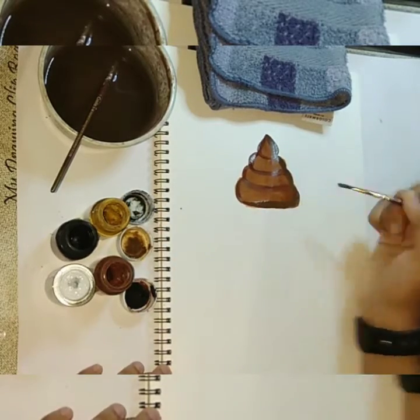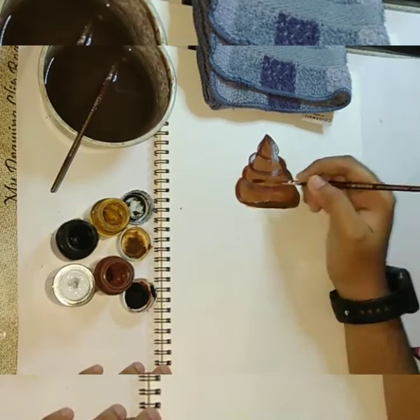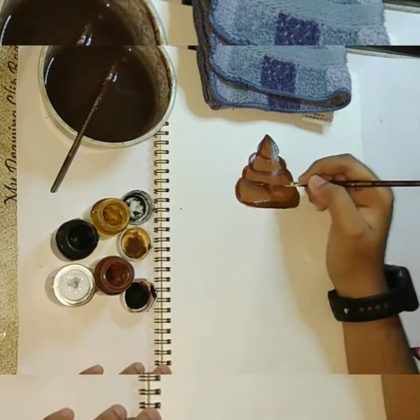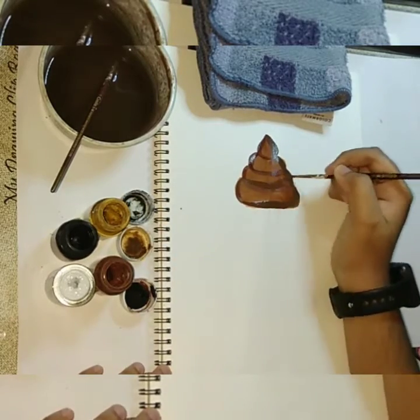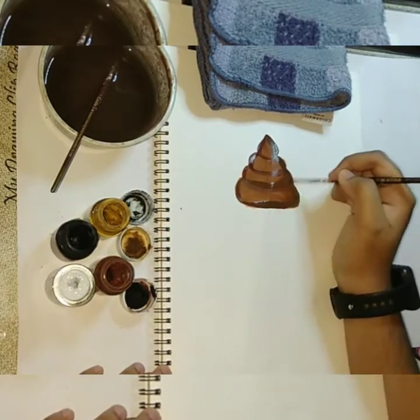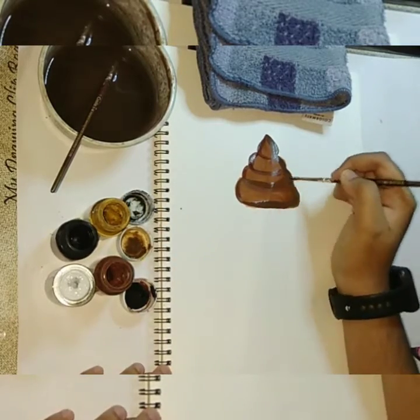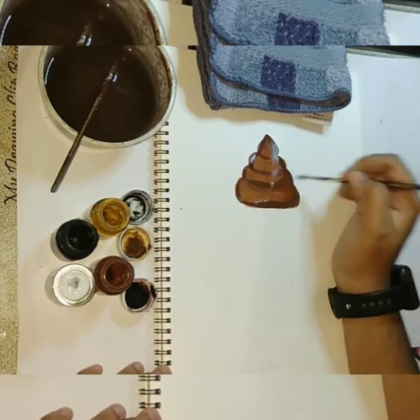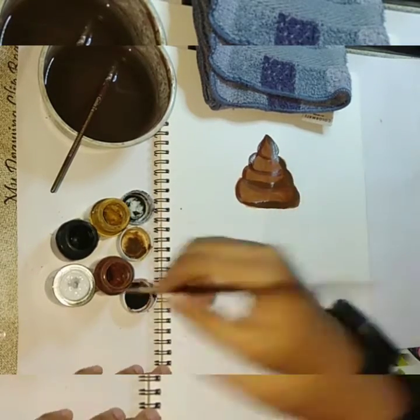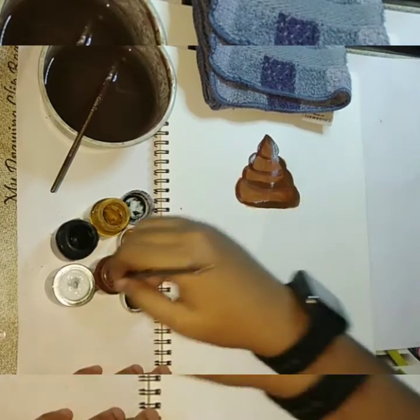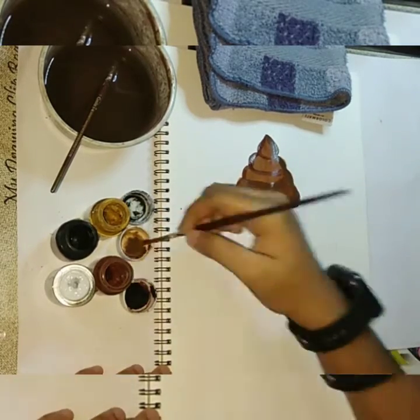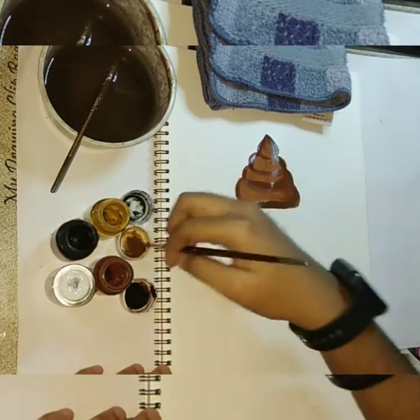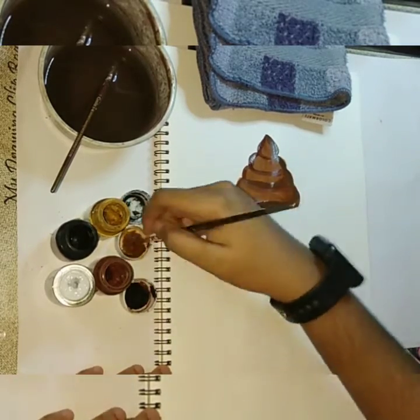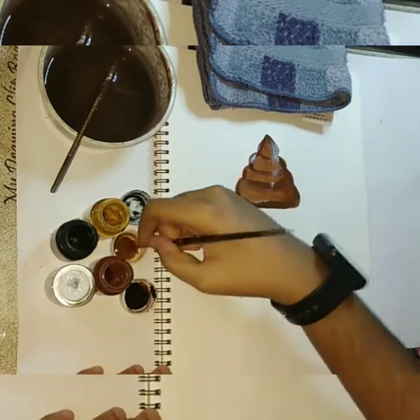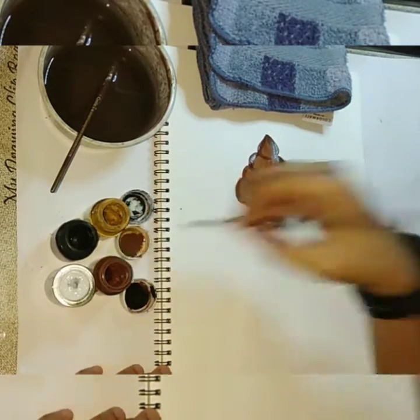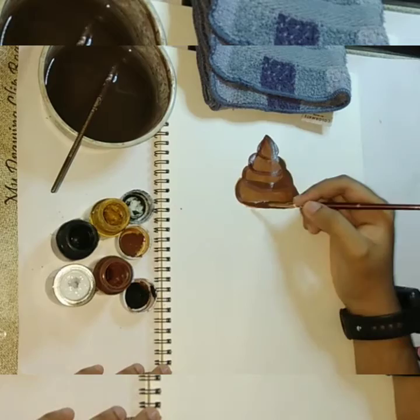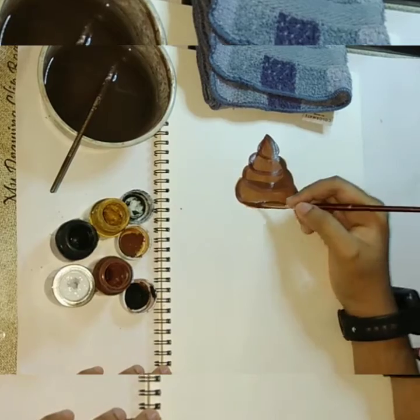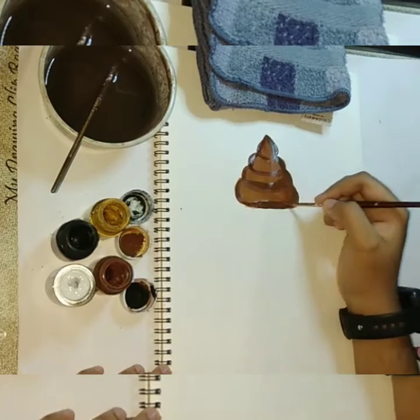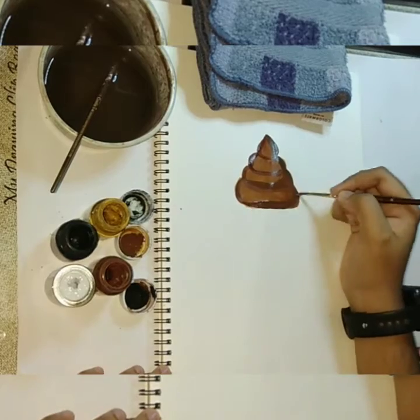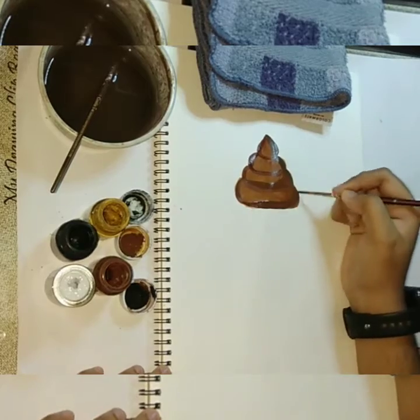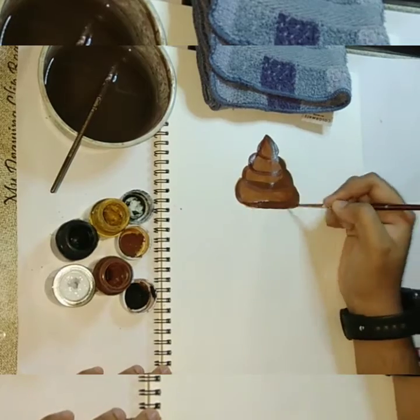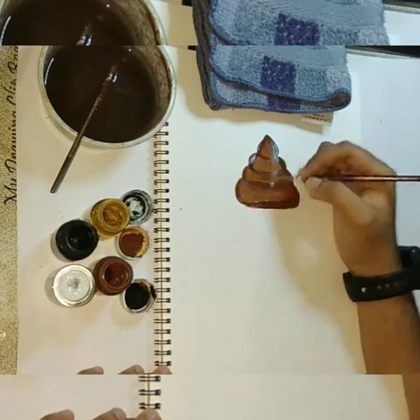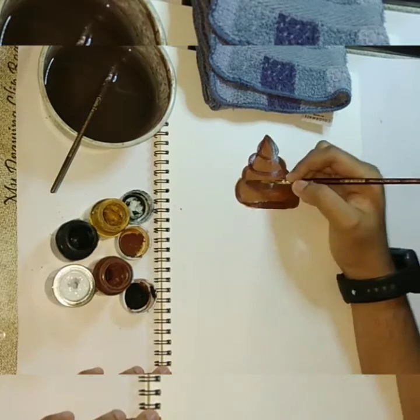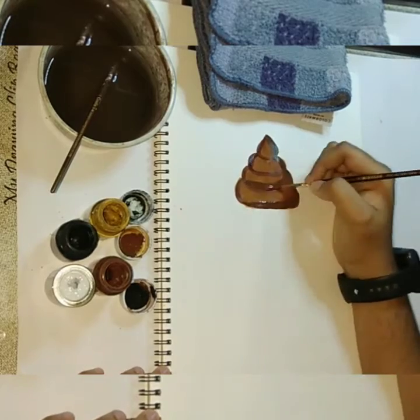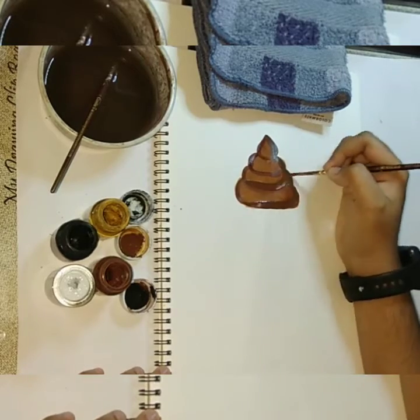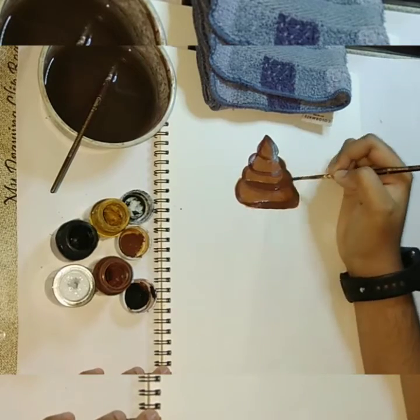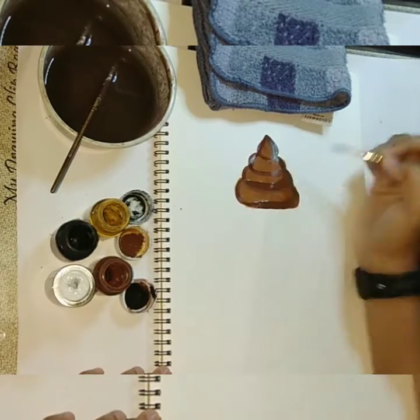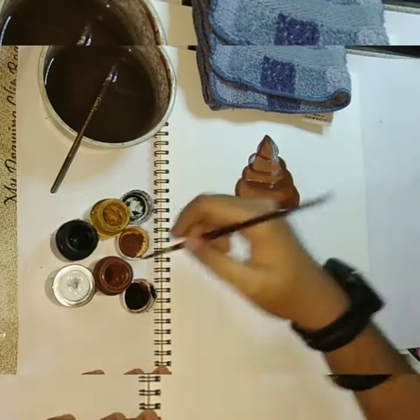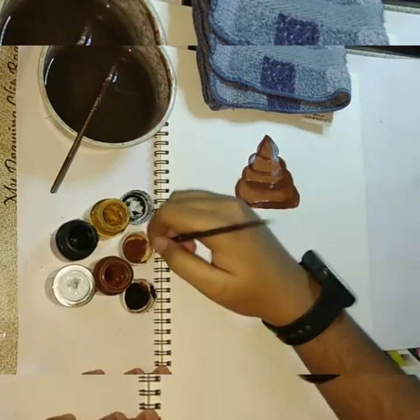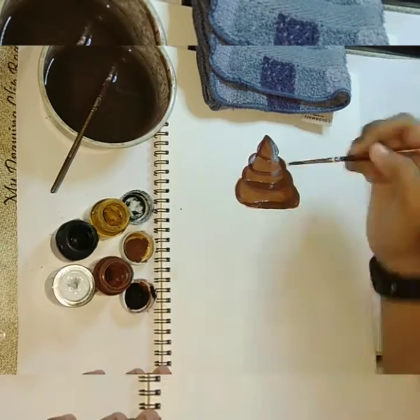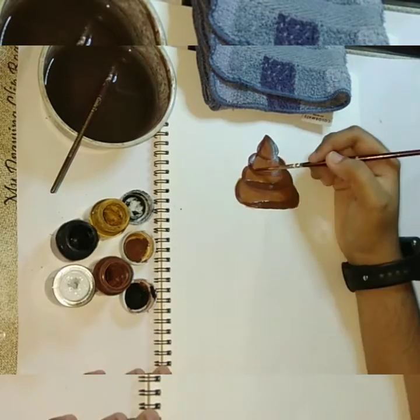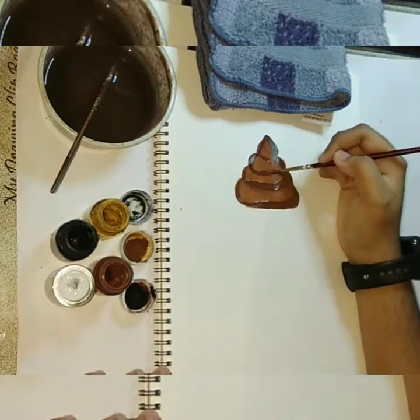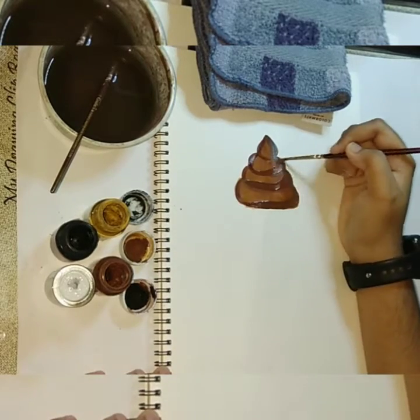For the darker shade, mix black with brown, and for the lighter shade, mix white with brown.